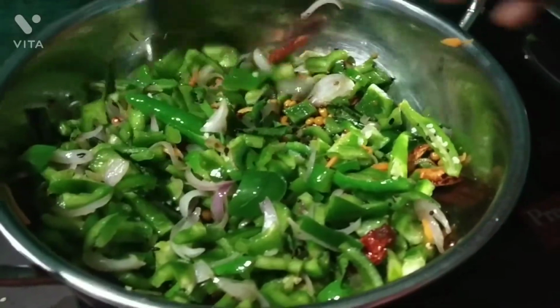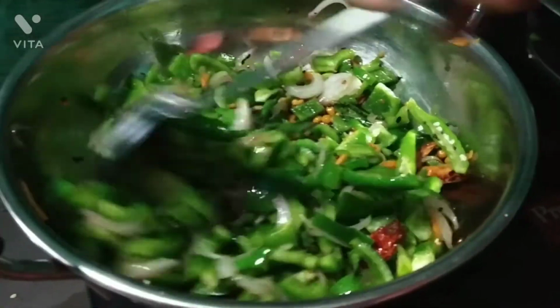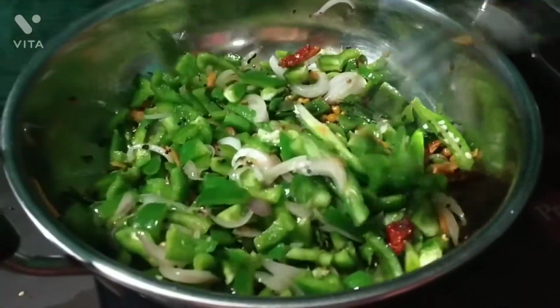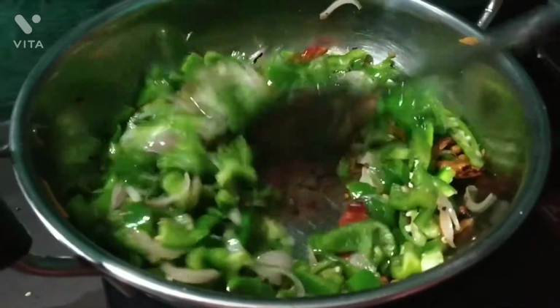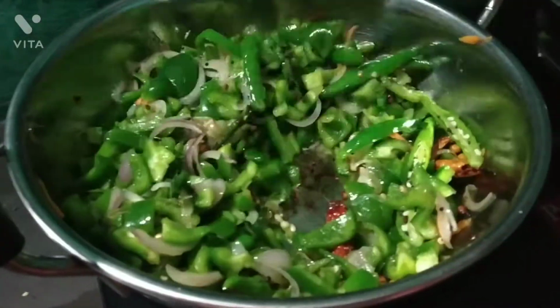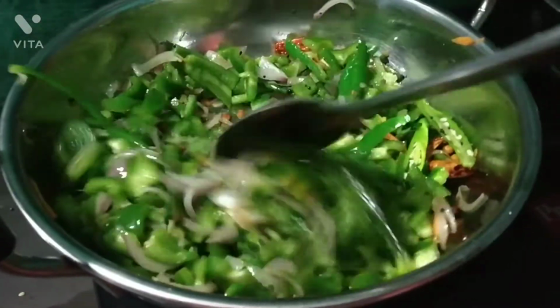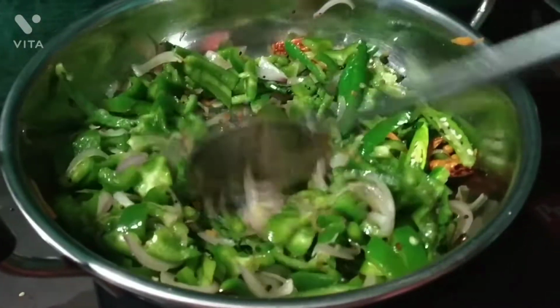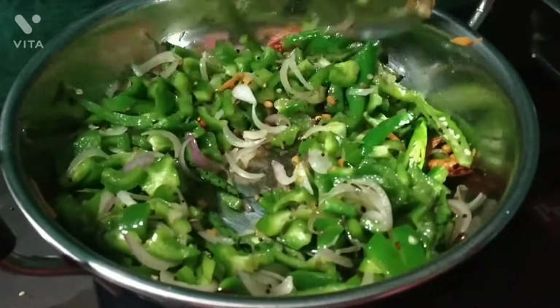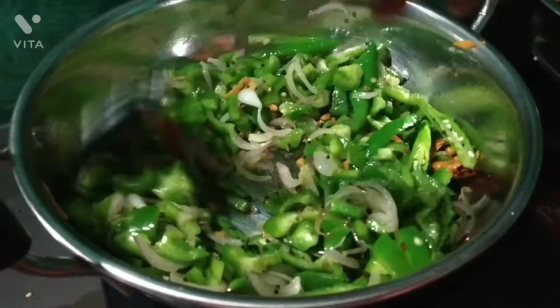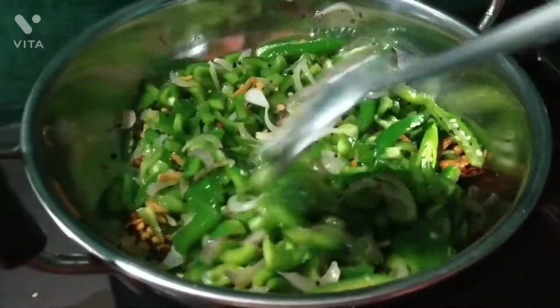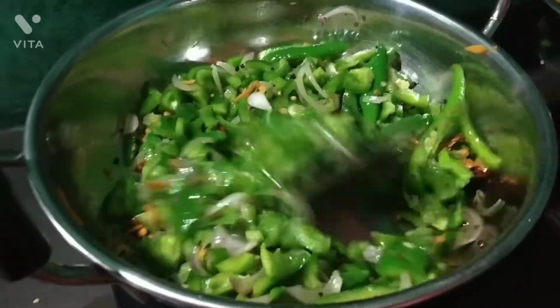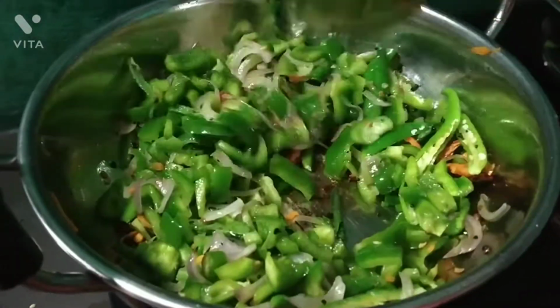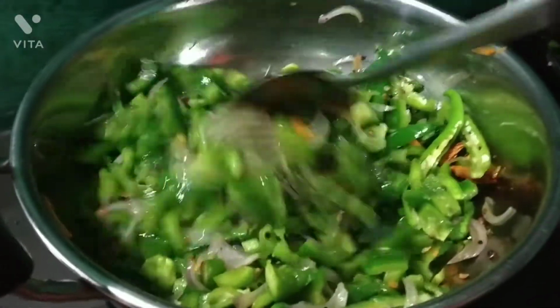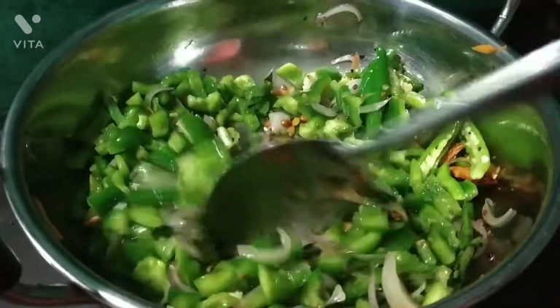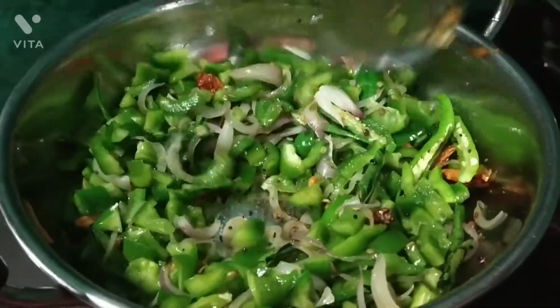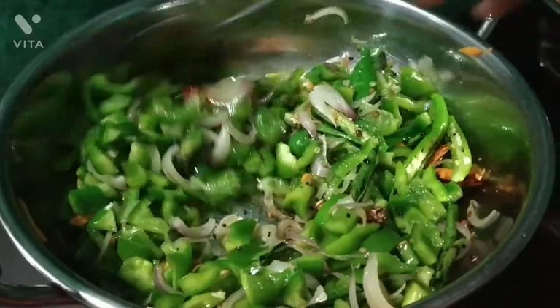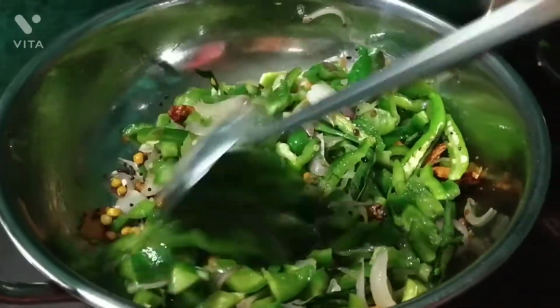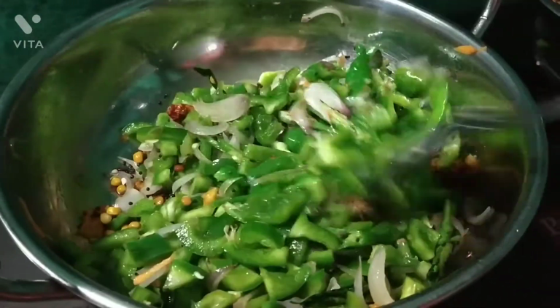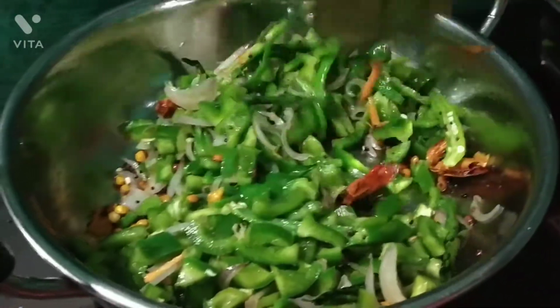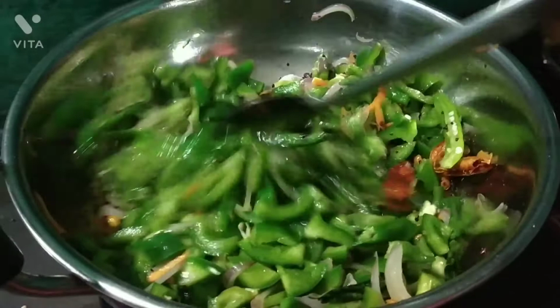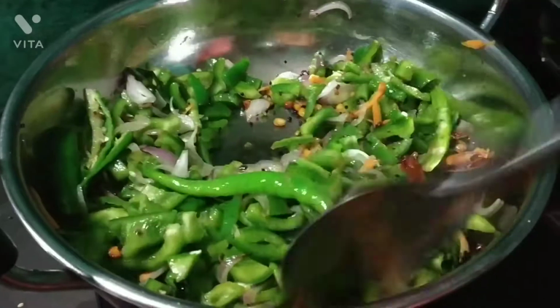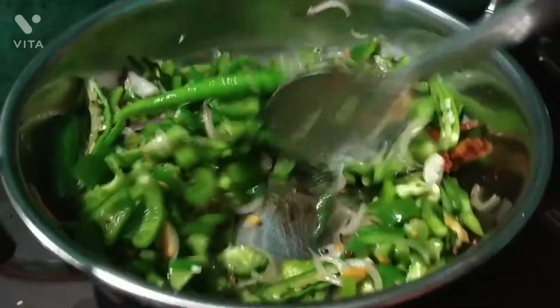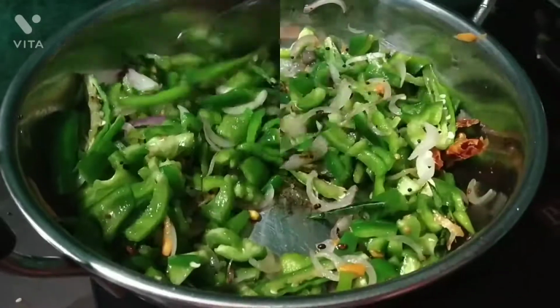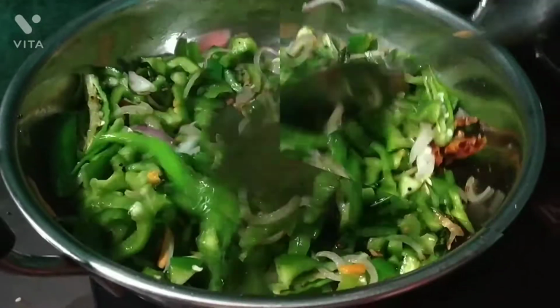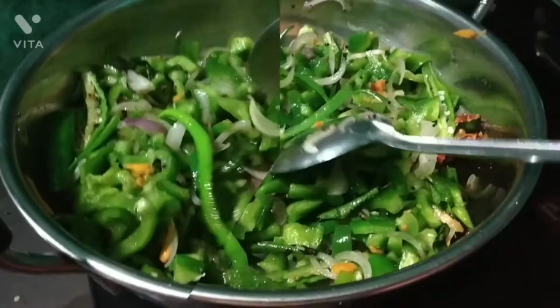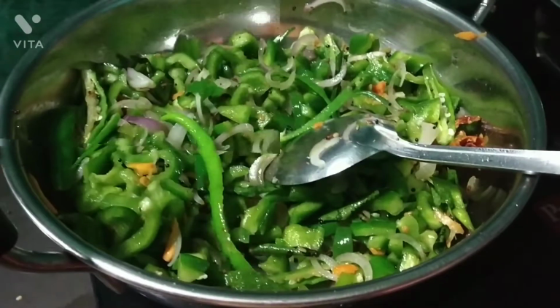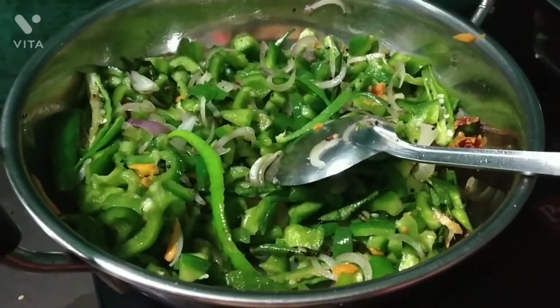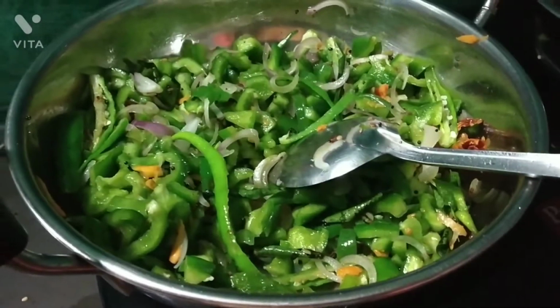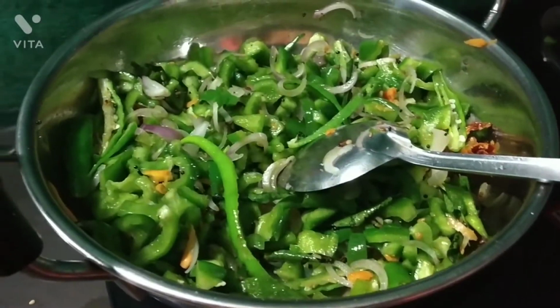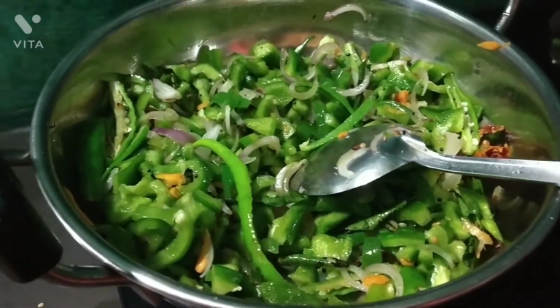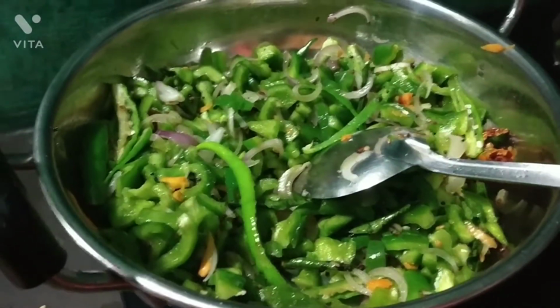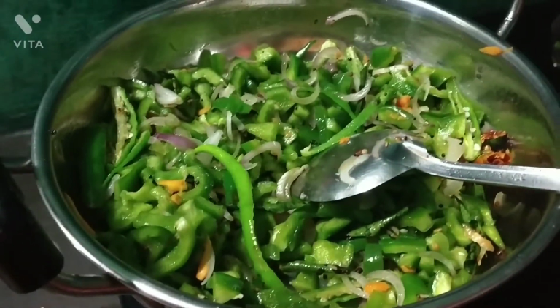If you want to do weight loss, you can do it regularly. There is a lot of nutrients and a lot of water content.